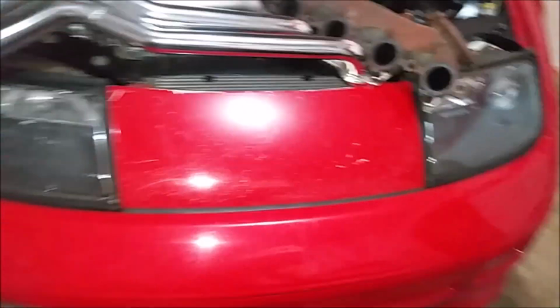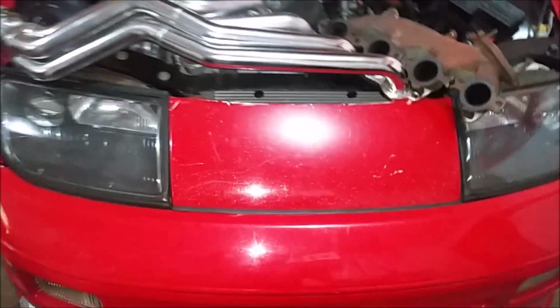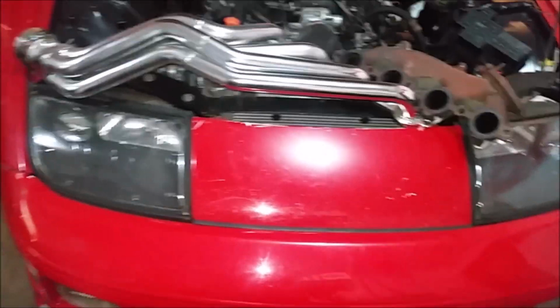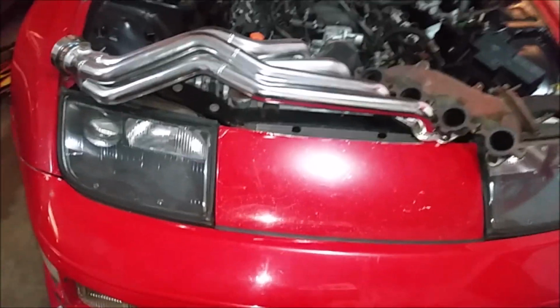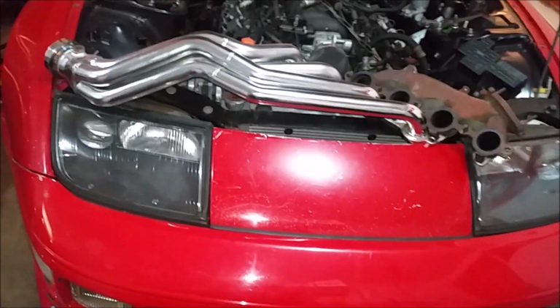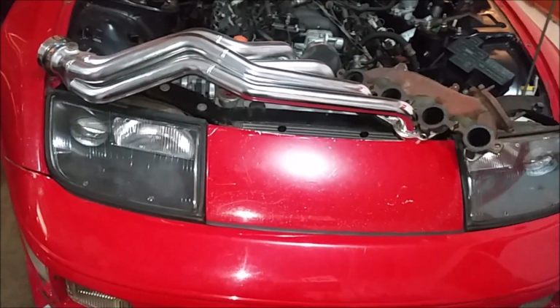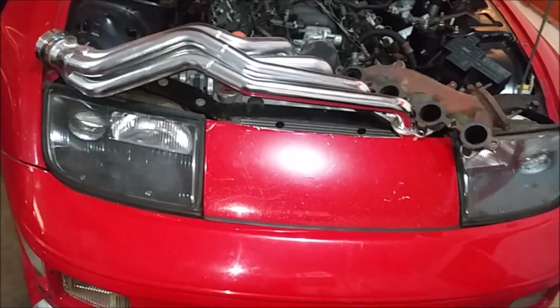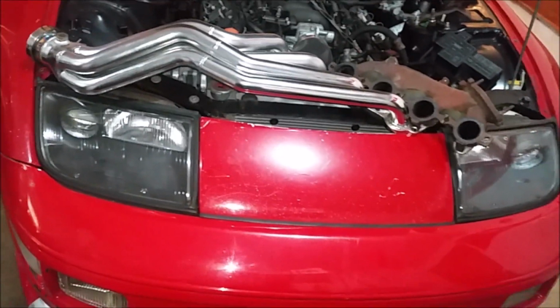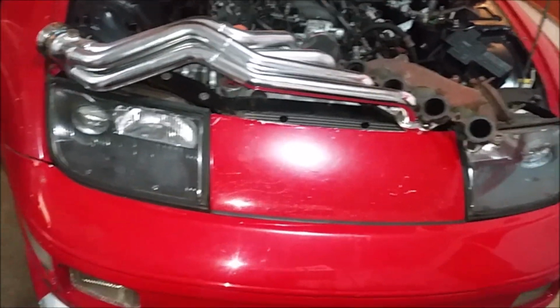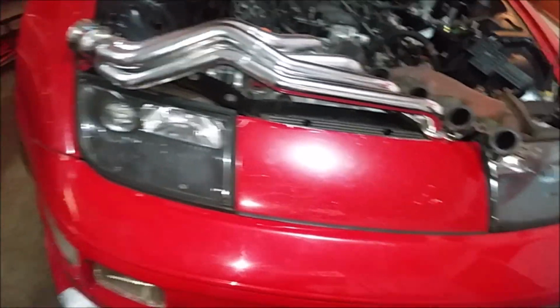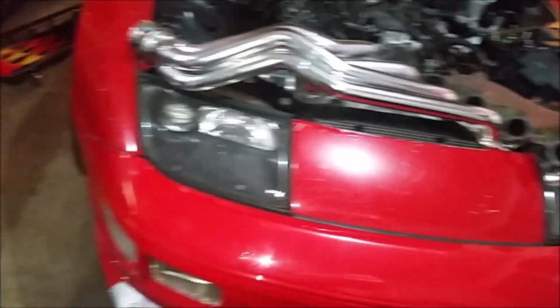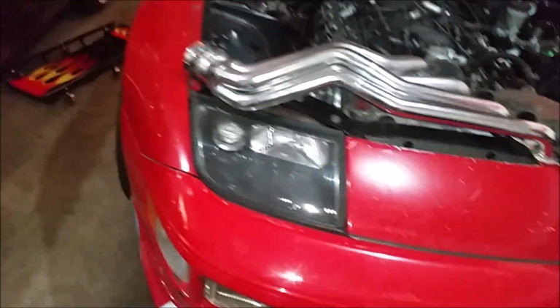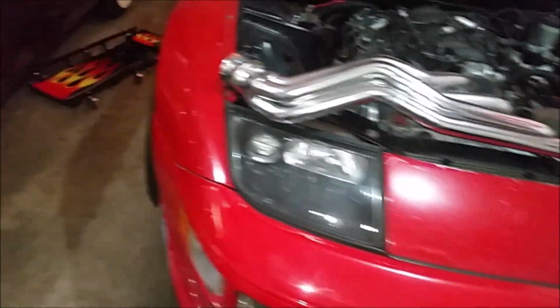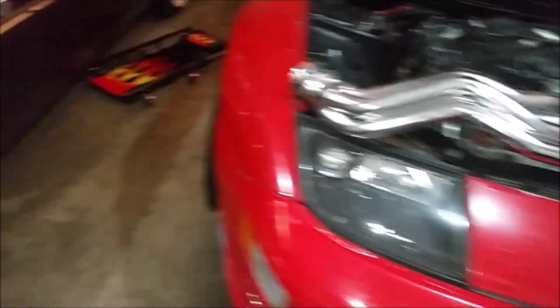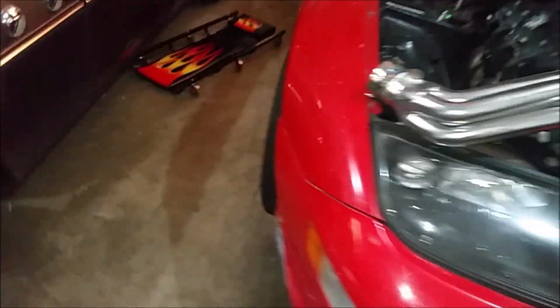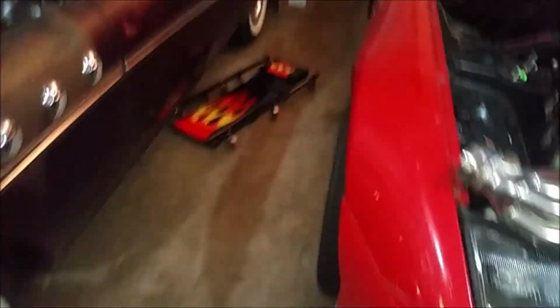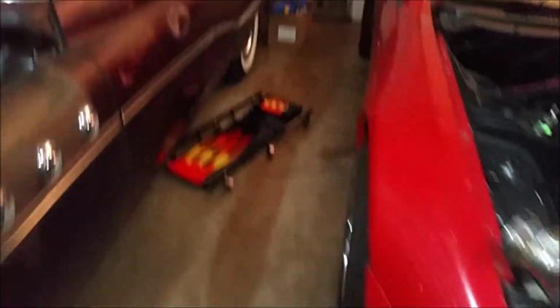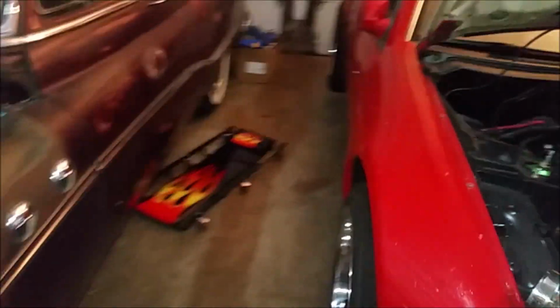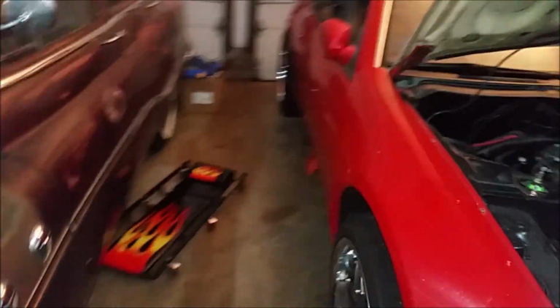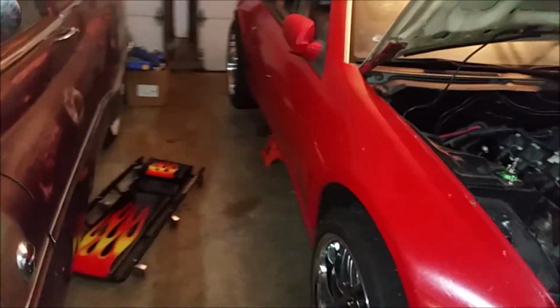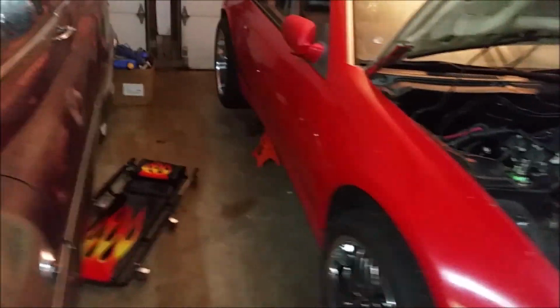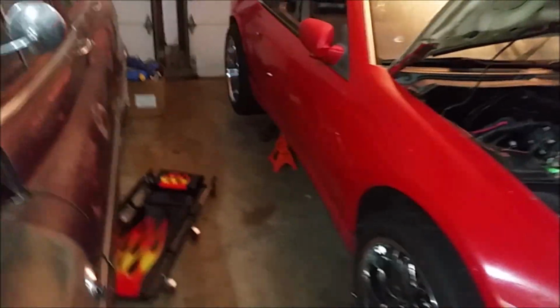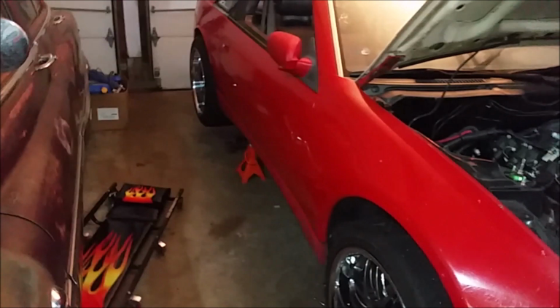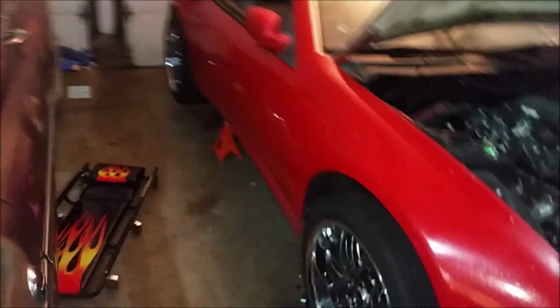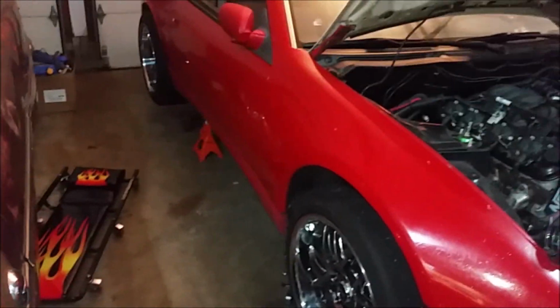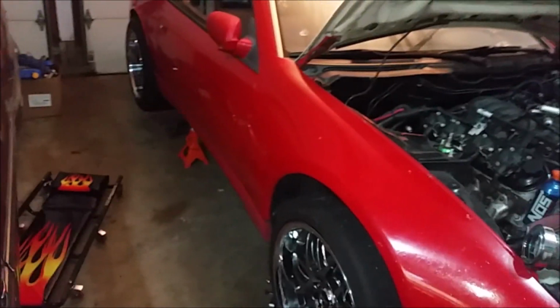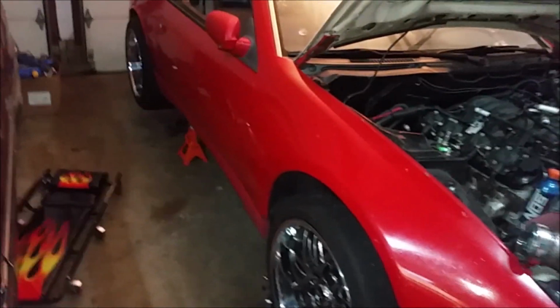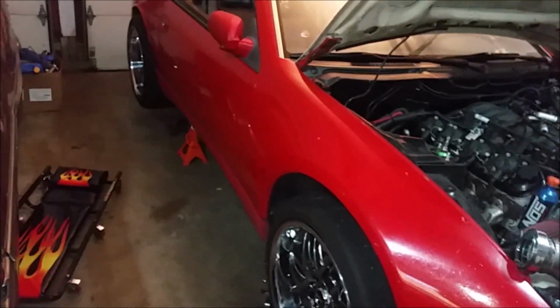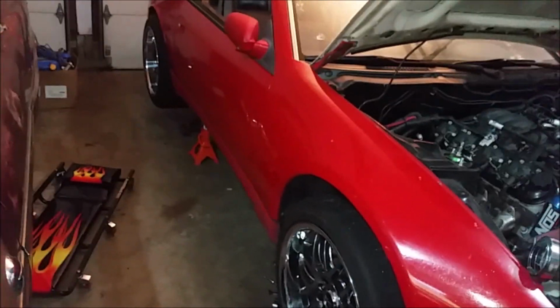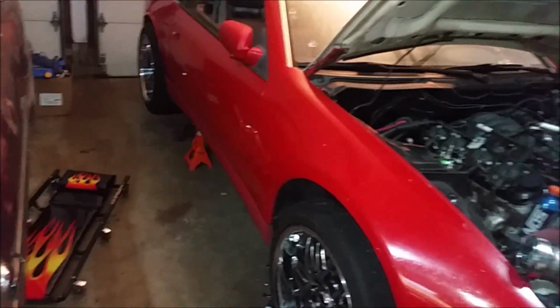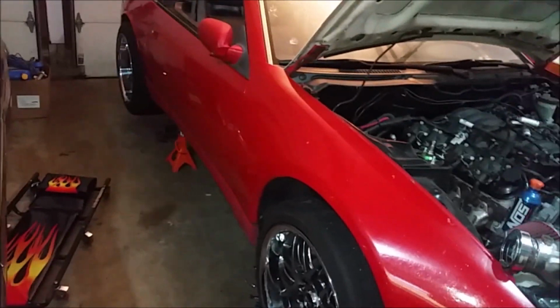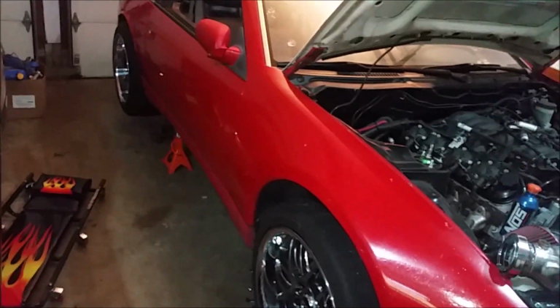That might be what I end up doing for now. I would like to make another full exhaust or get one made.